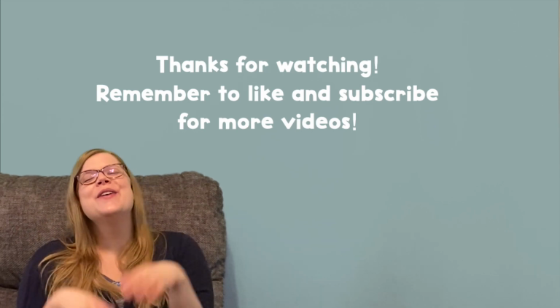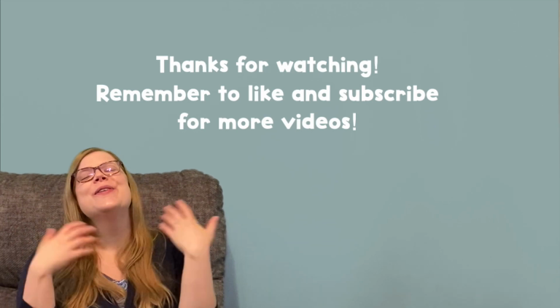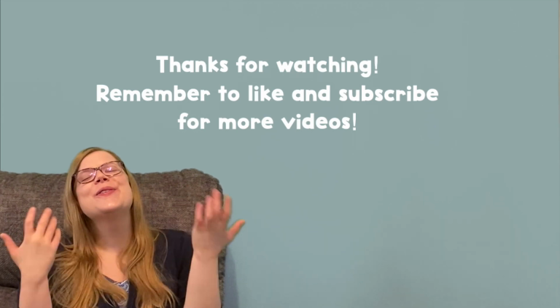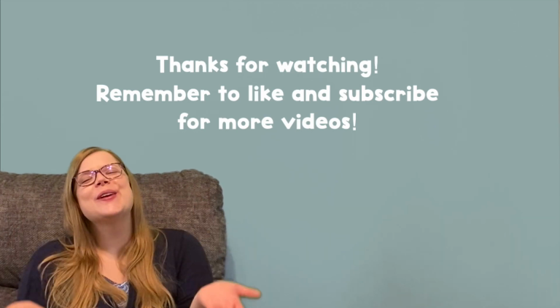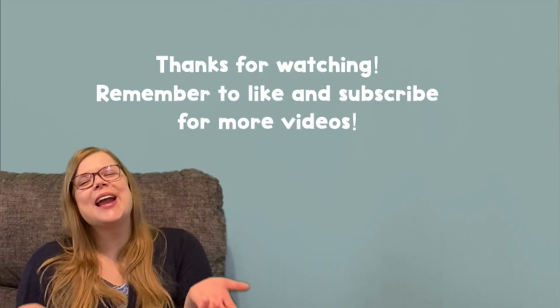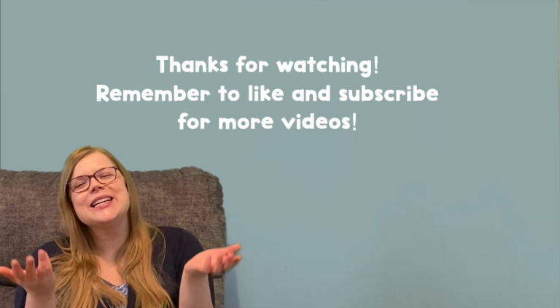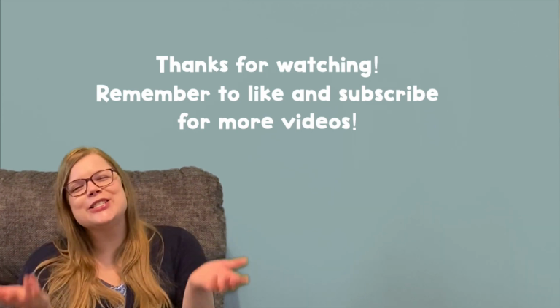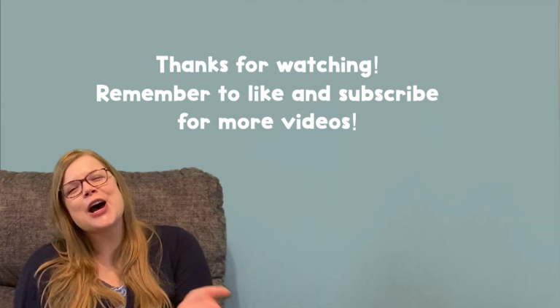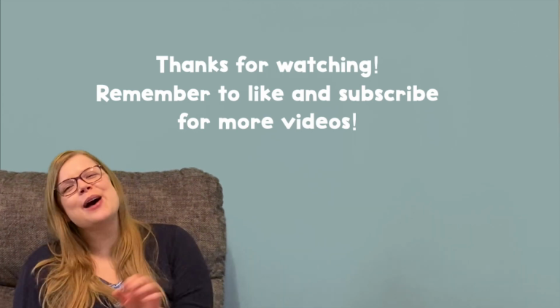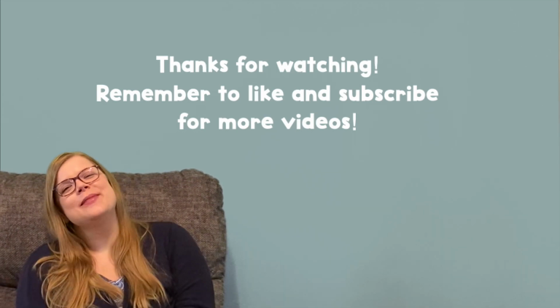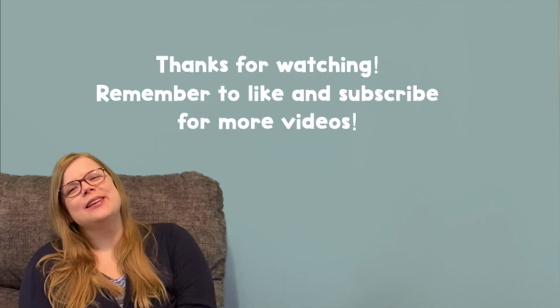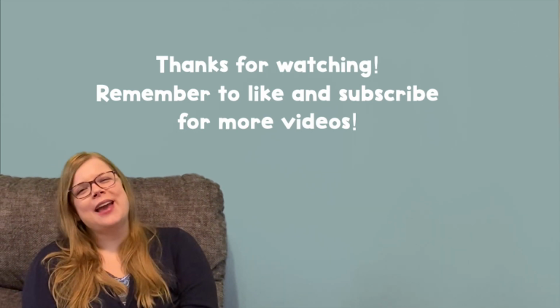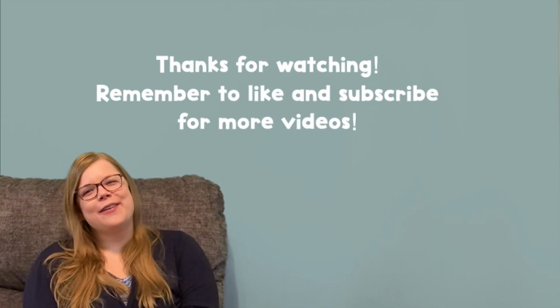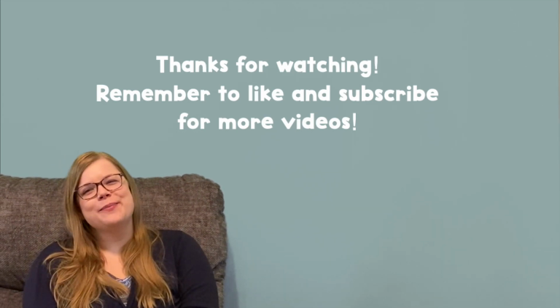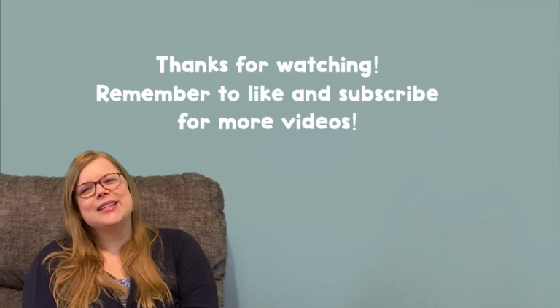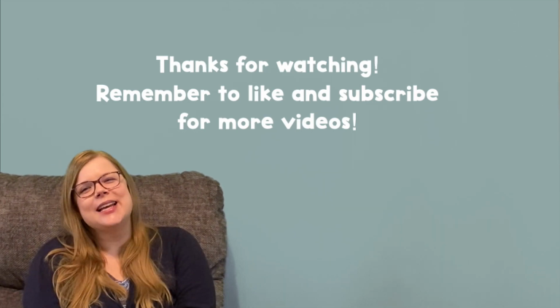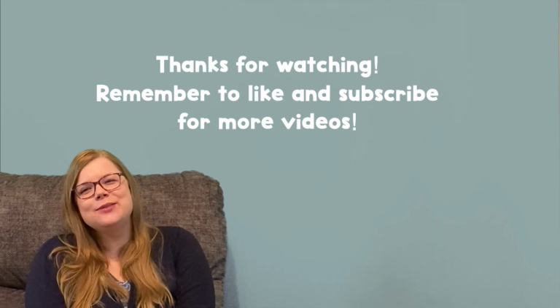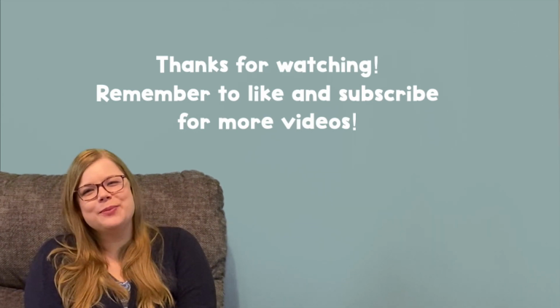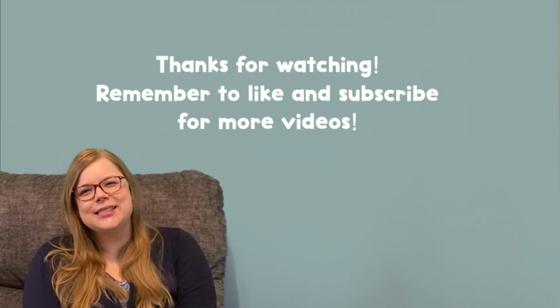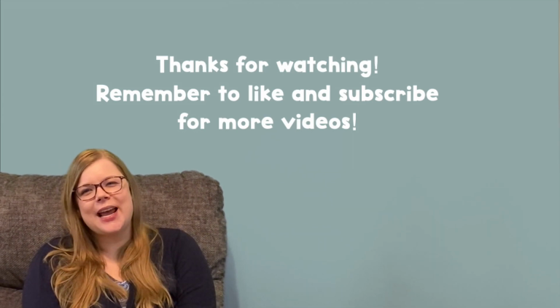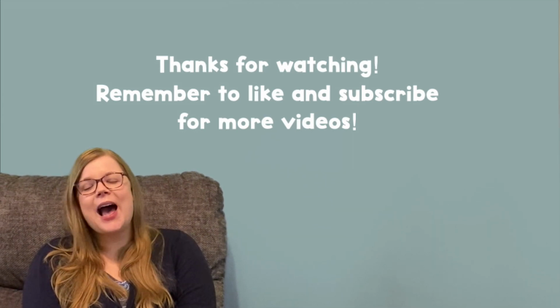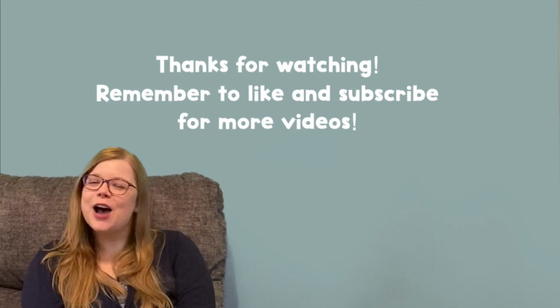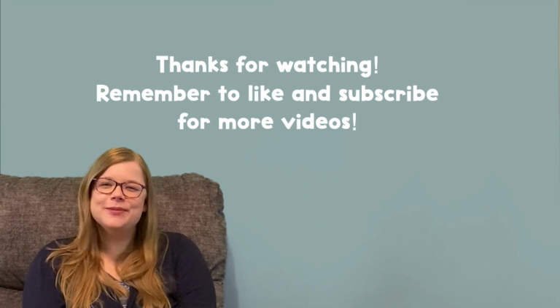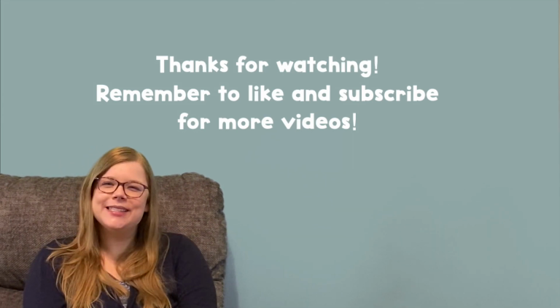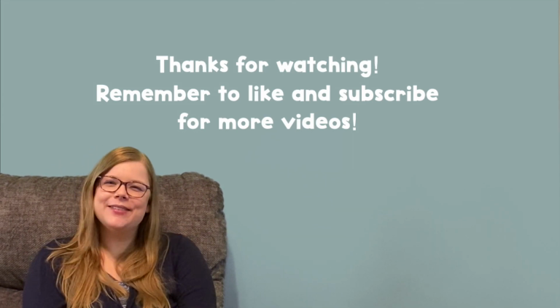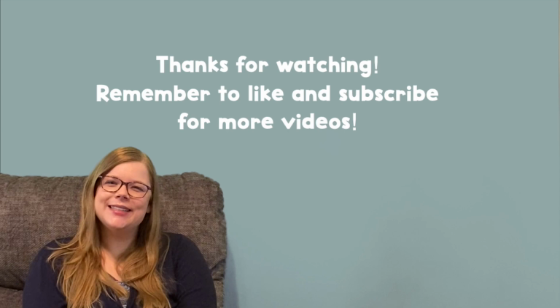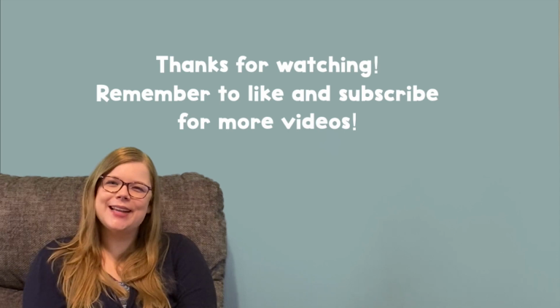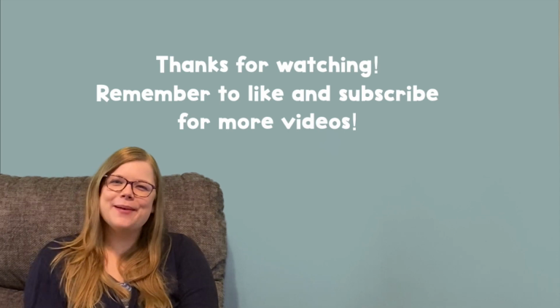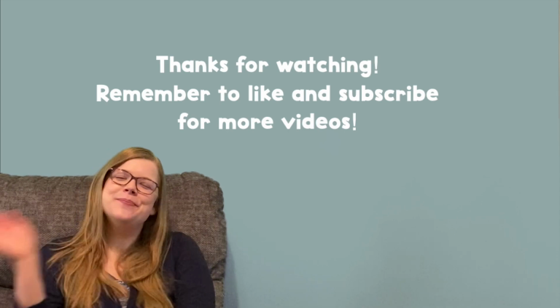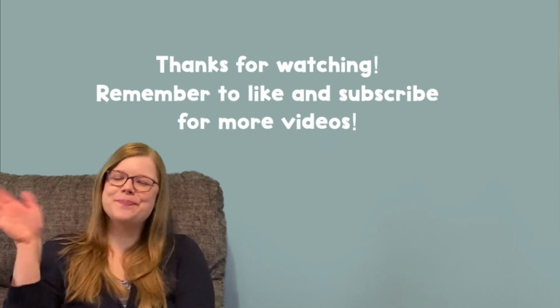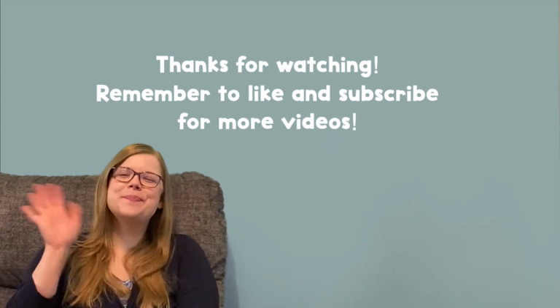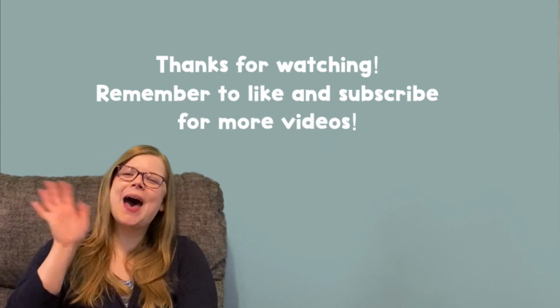Great job counting by 10s with me today. I hope to see you next time. Bye!